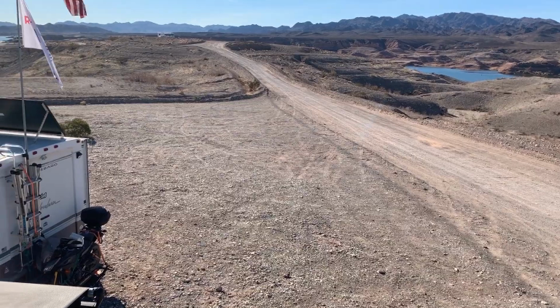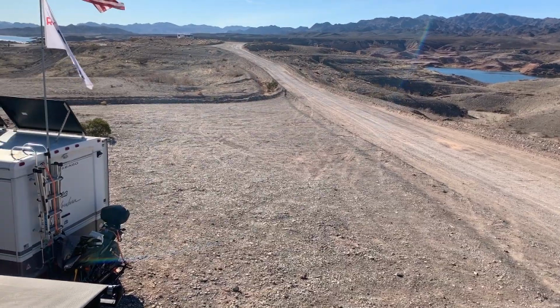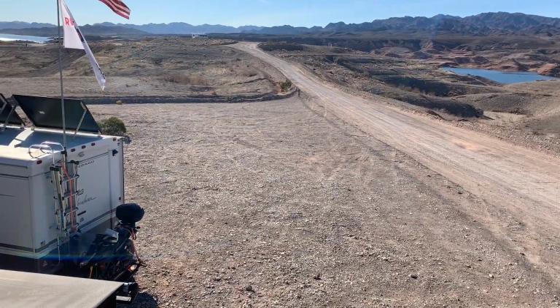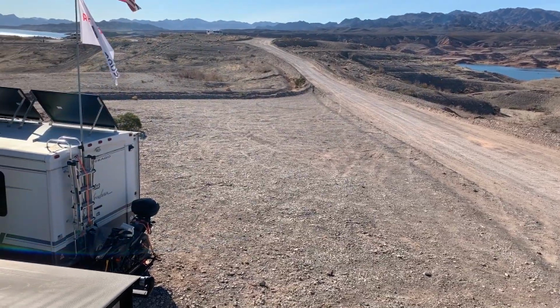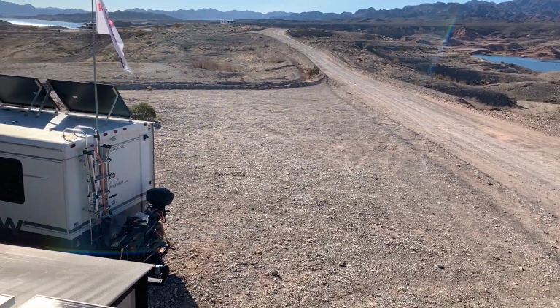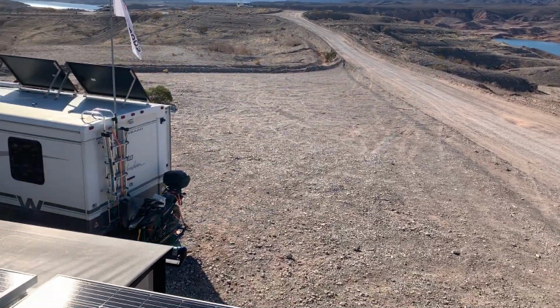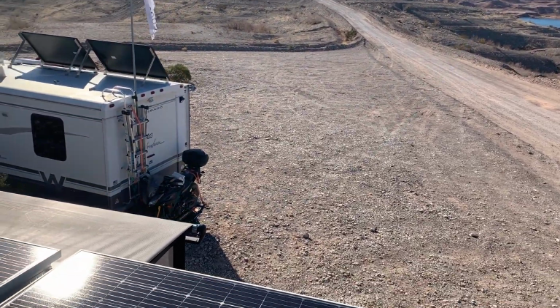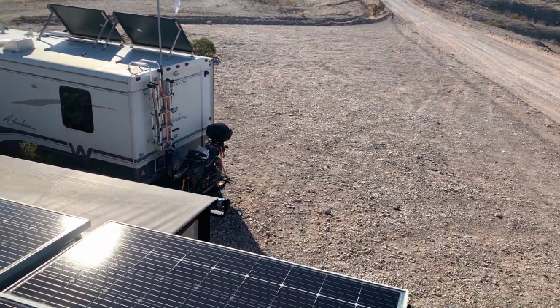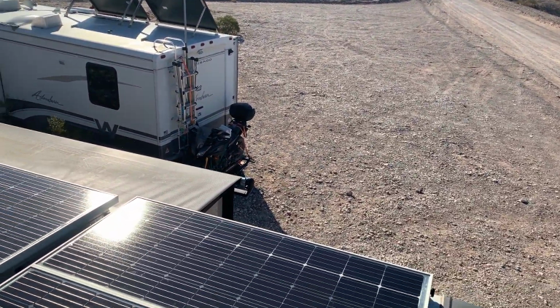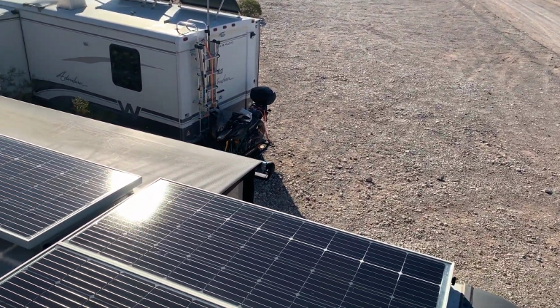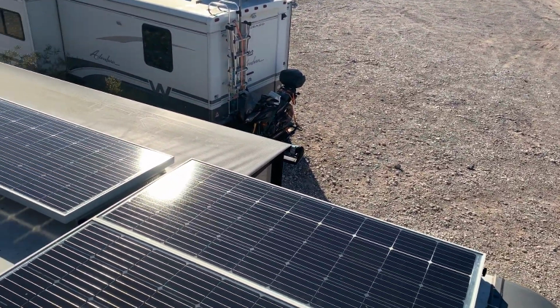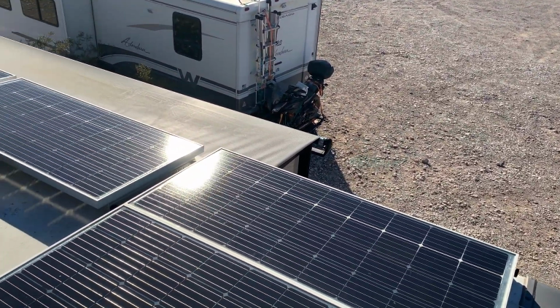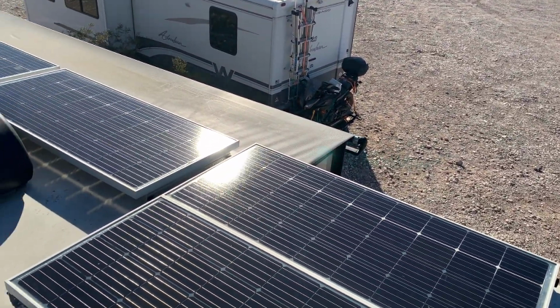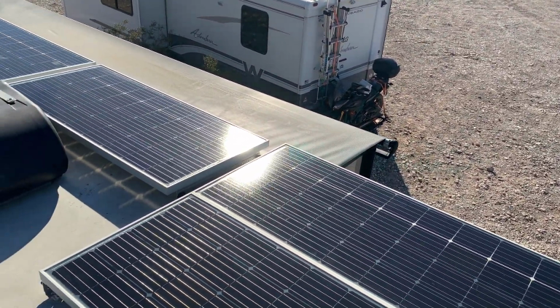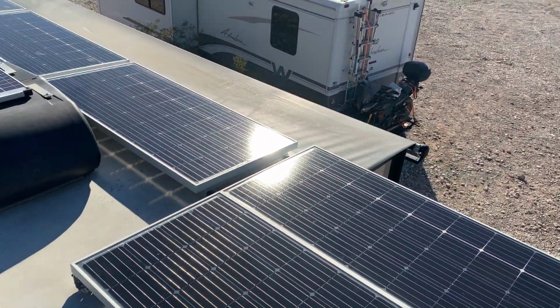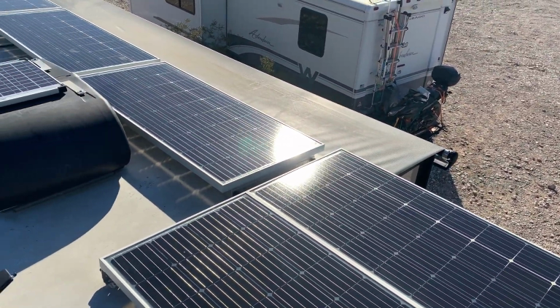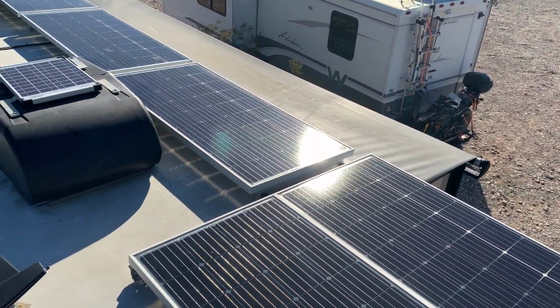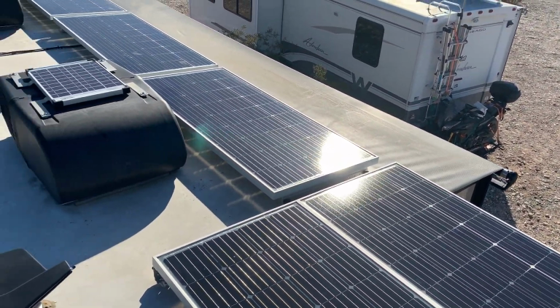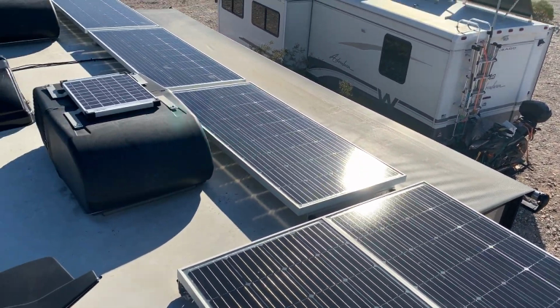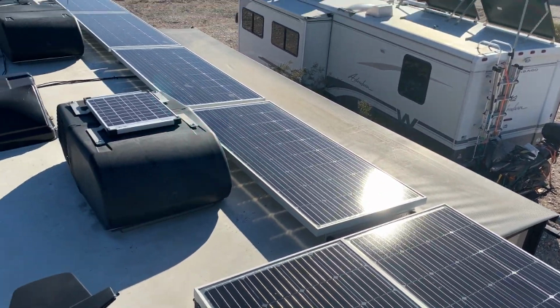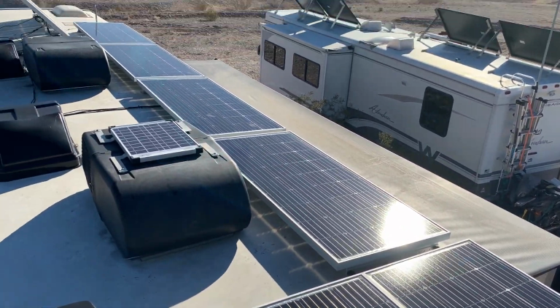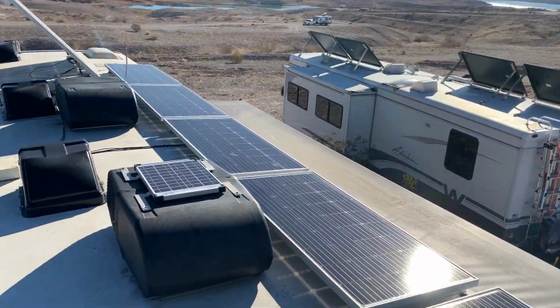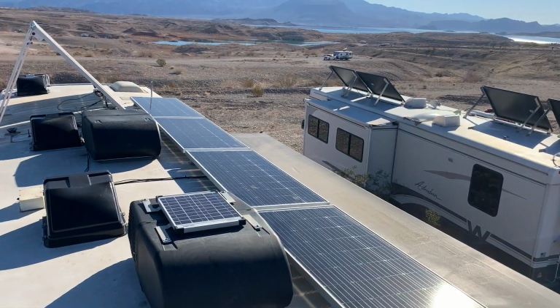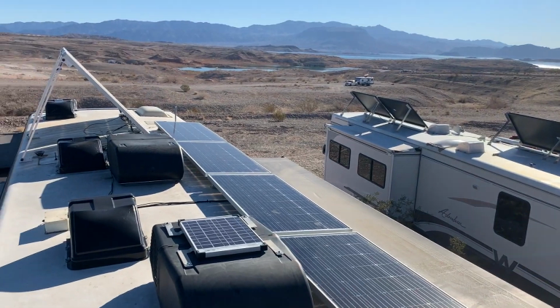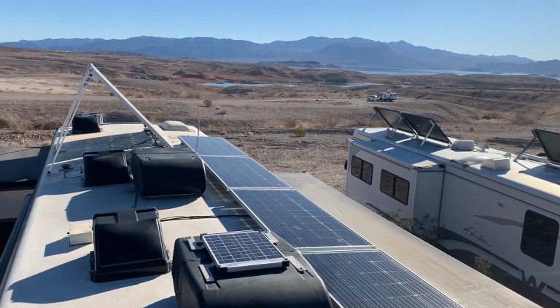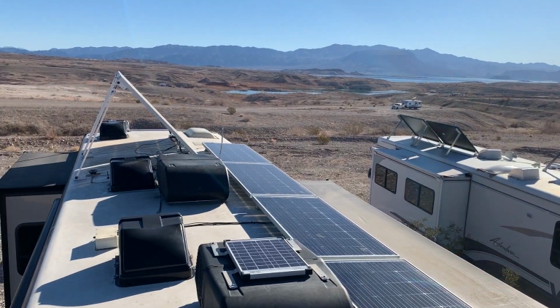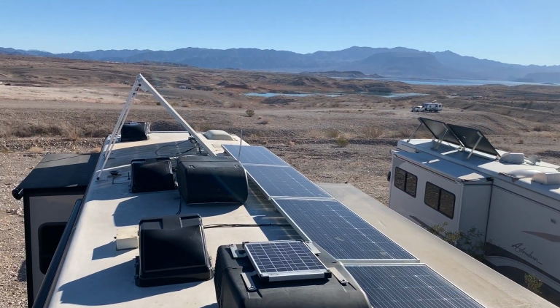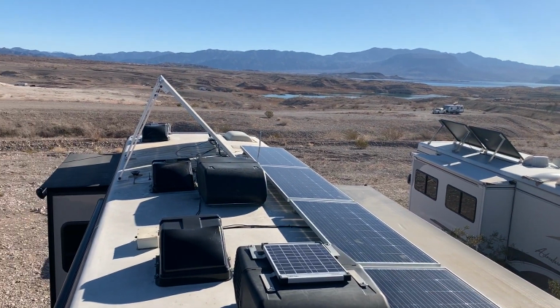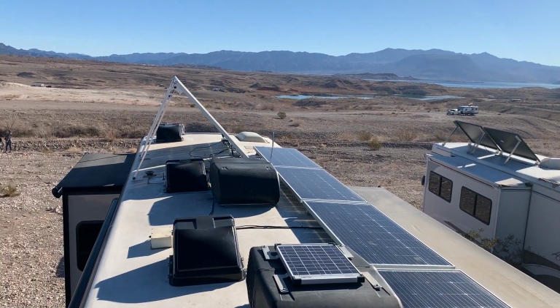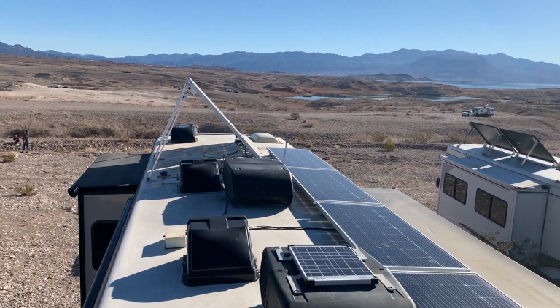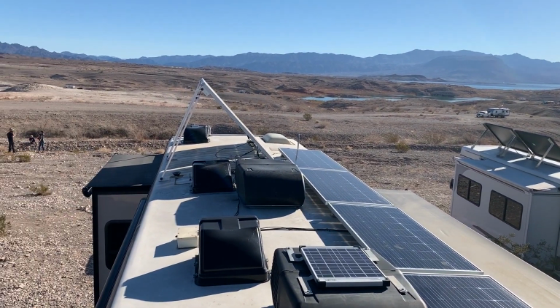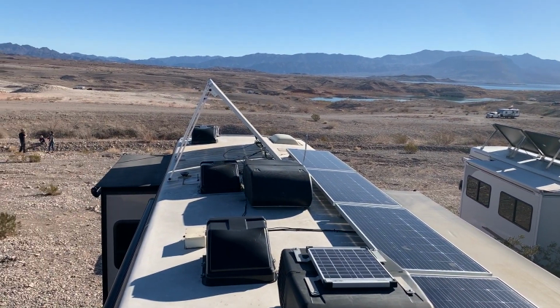Hey everybody, thanks for watching as I went over this solar install. Don't forget to like, share, and subscribe to our channel so you know when I put out something new.